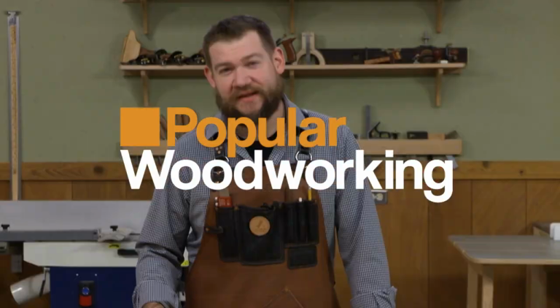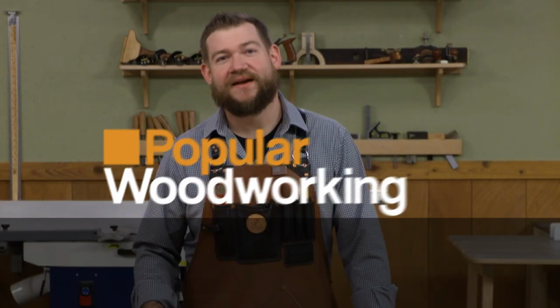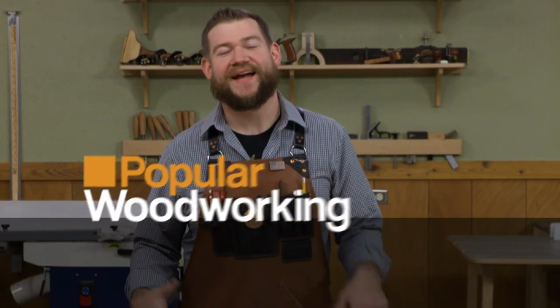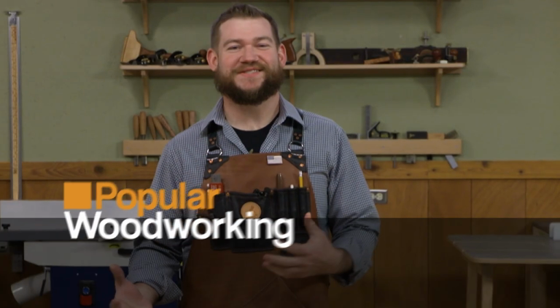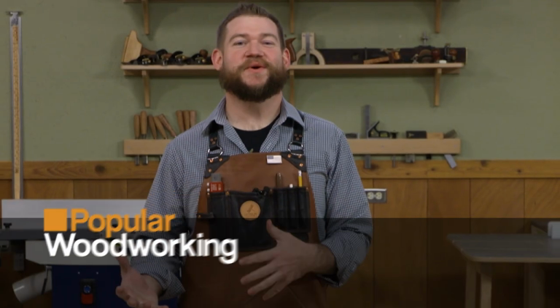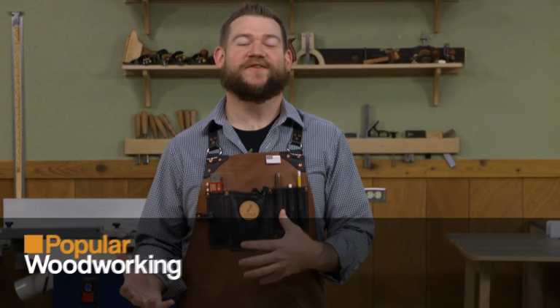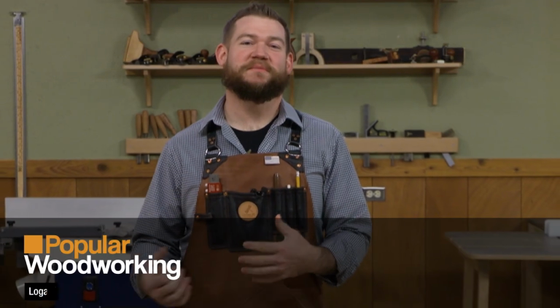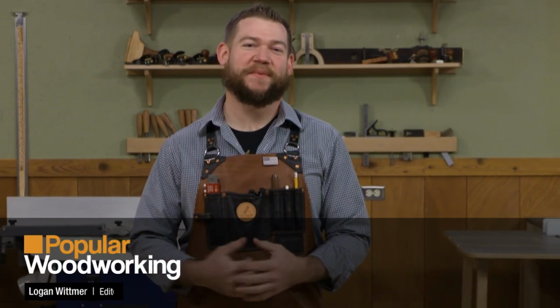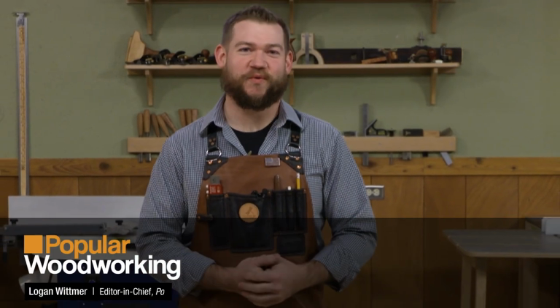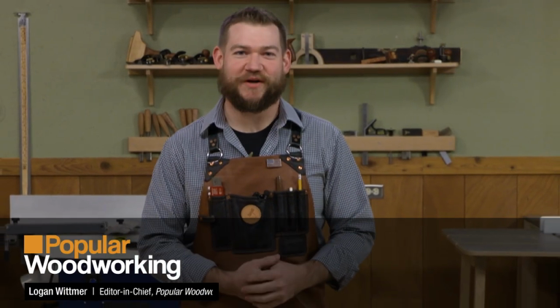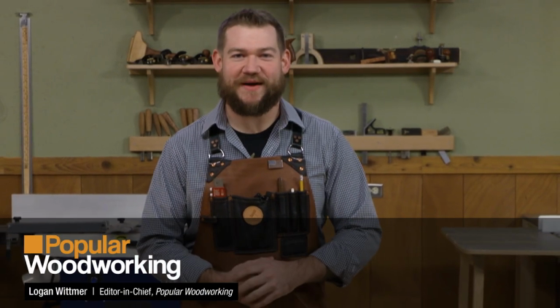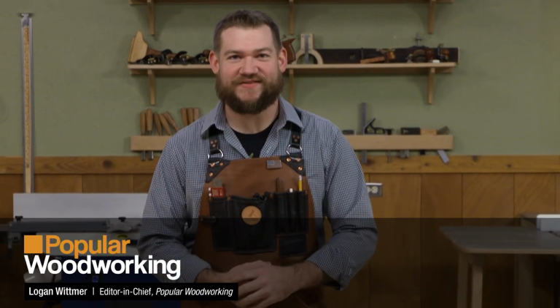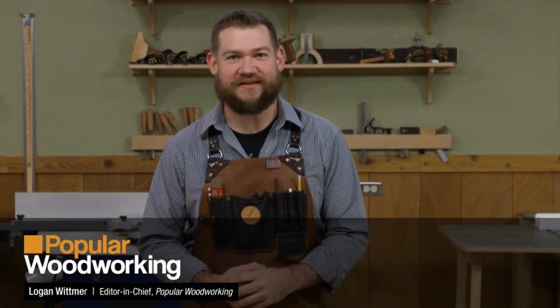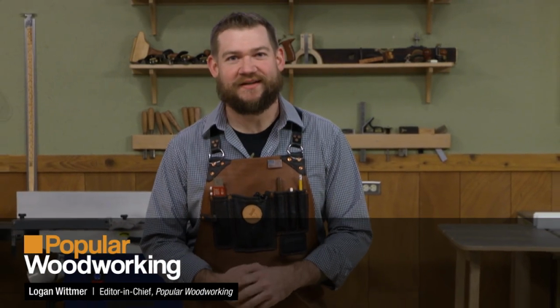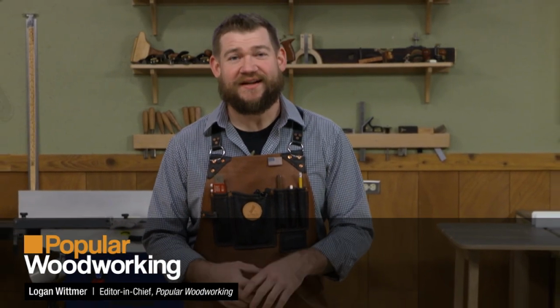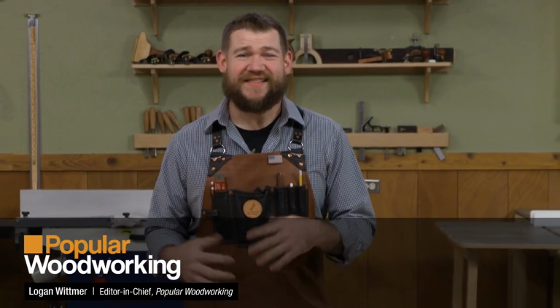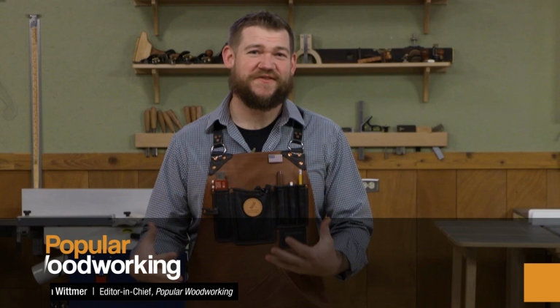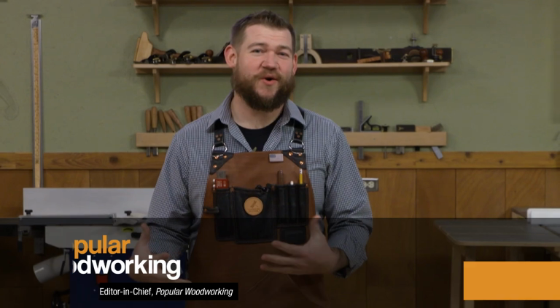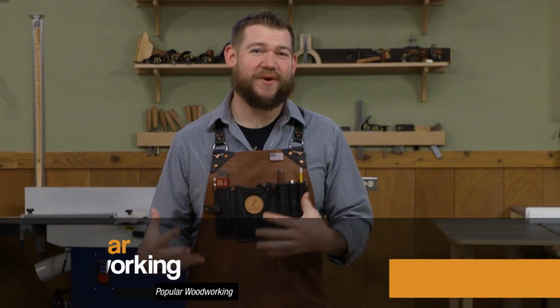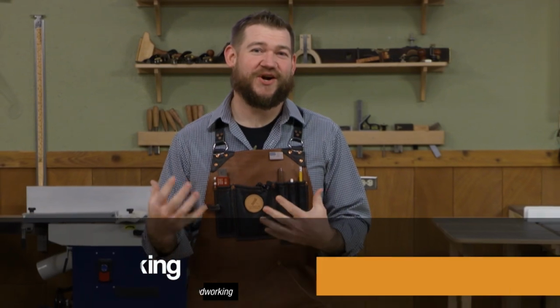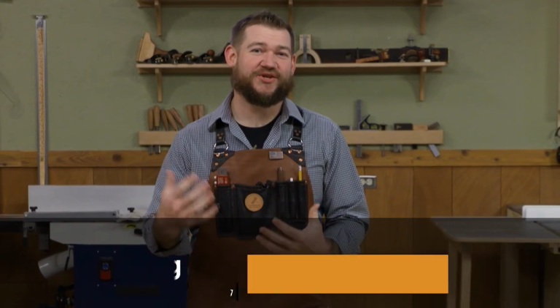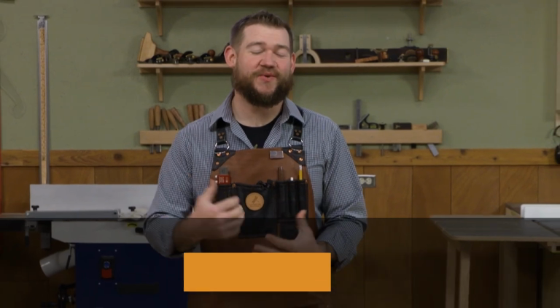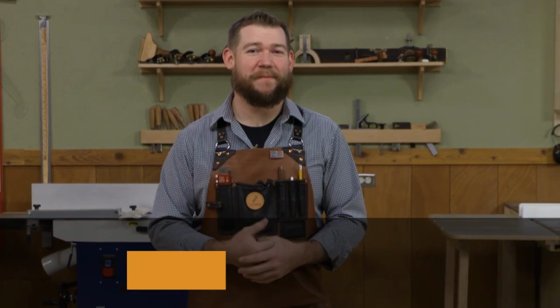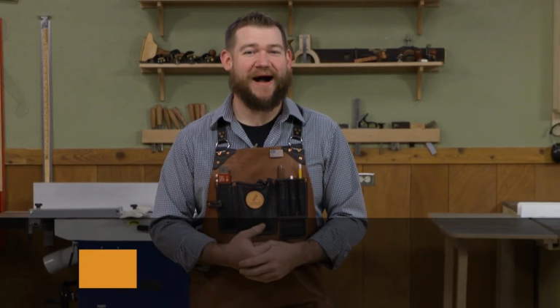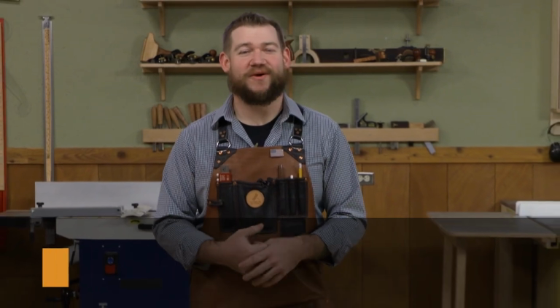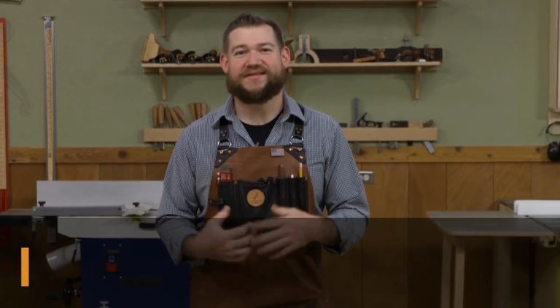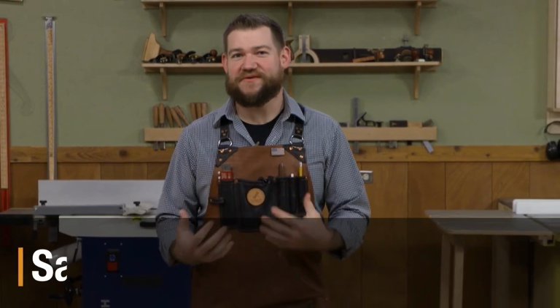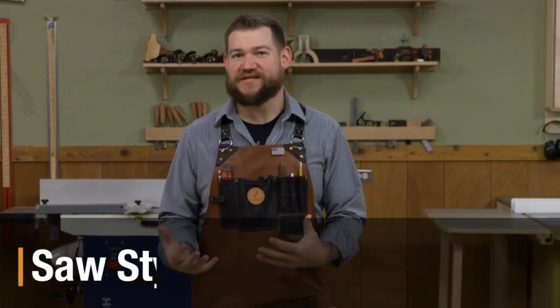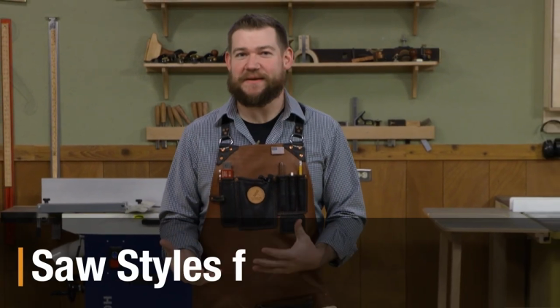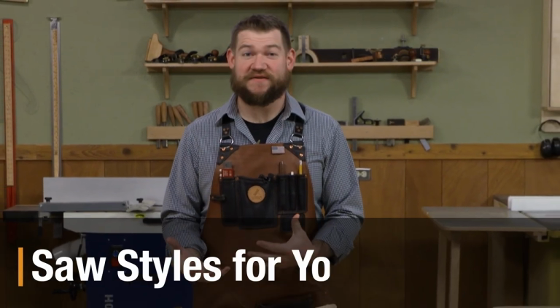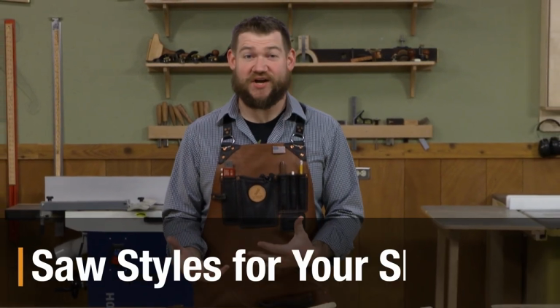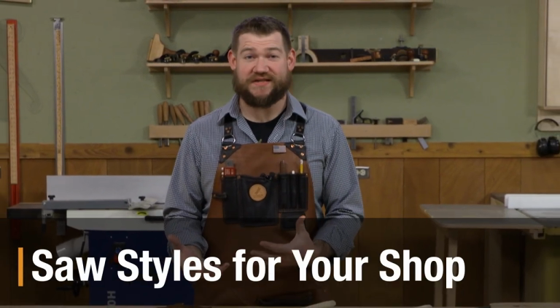Hey guys, Logan here from Popular Woodworking Magazine. In this video I want to talk to you about different types of saws.